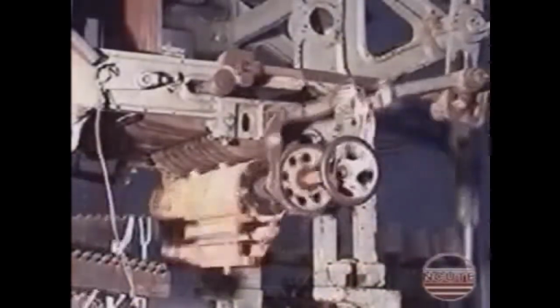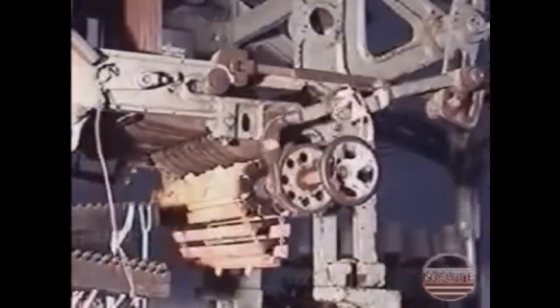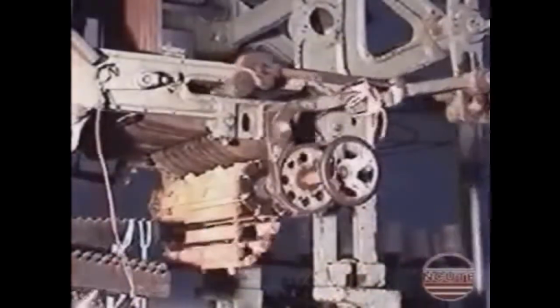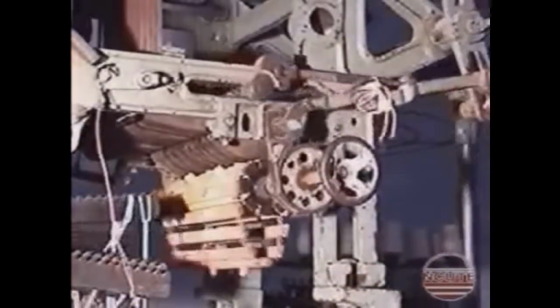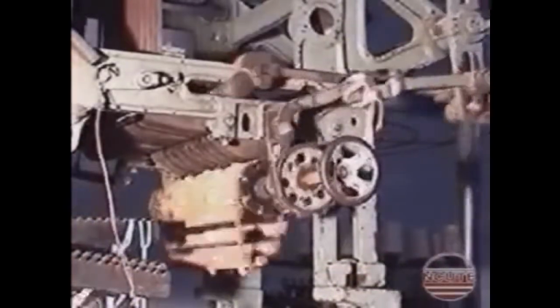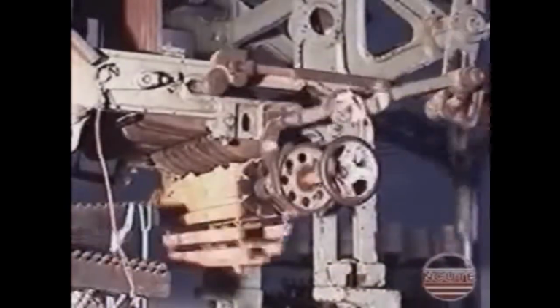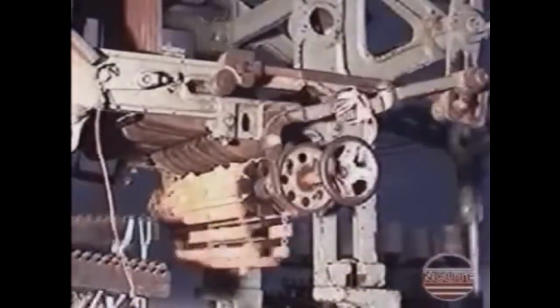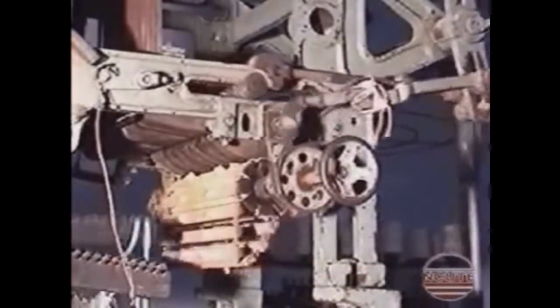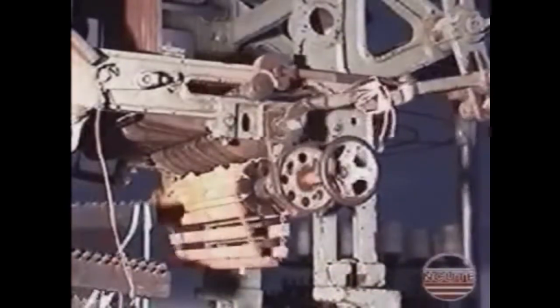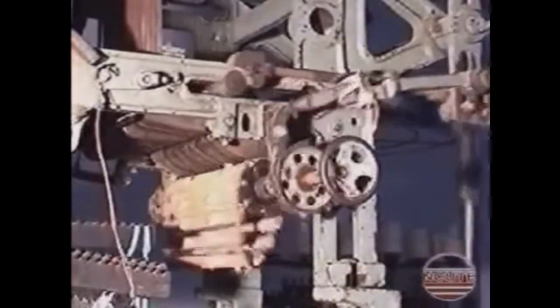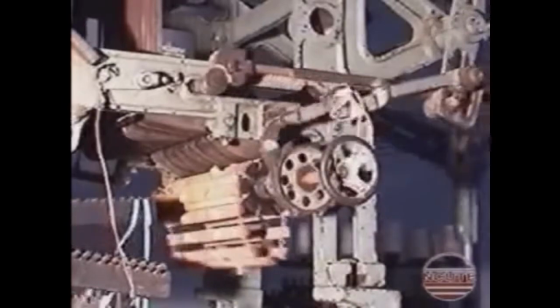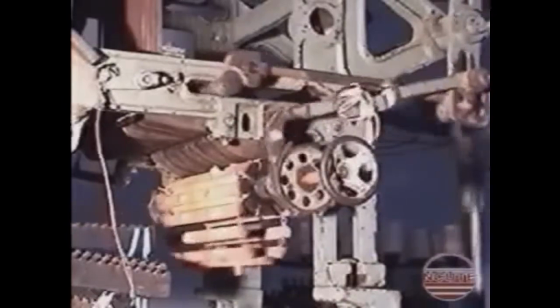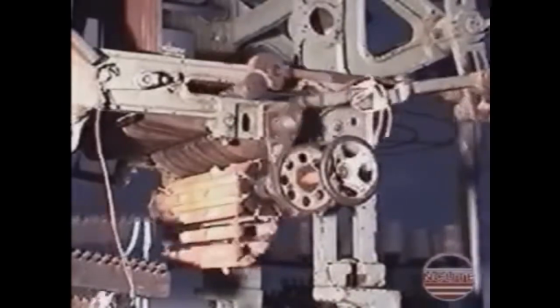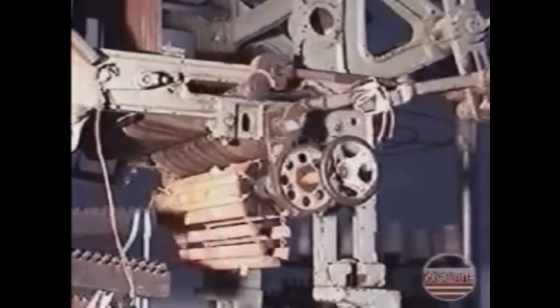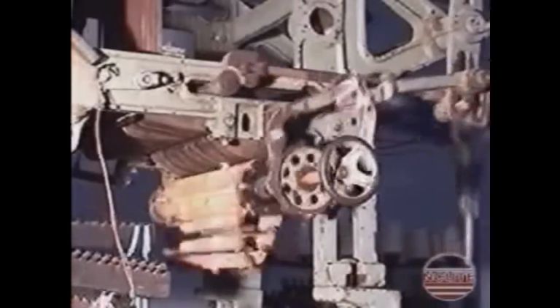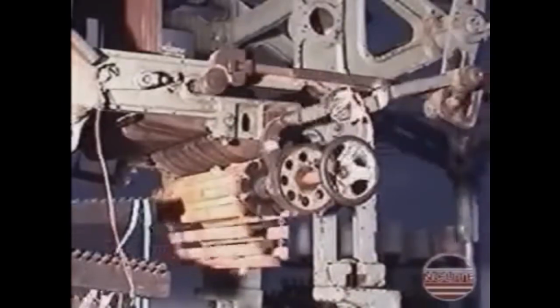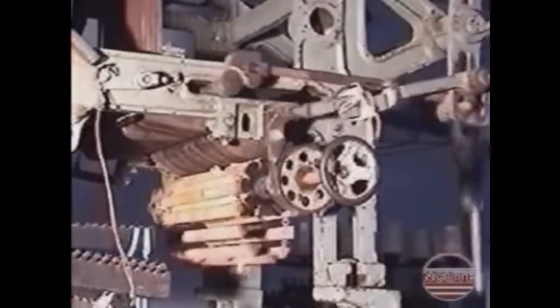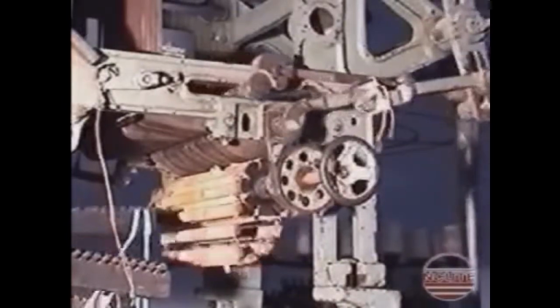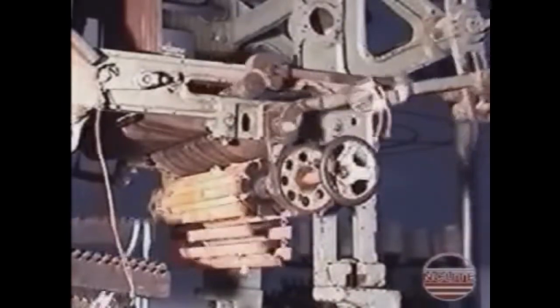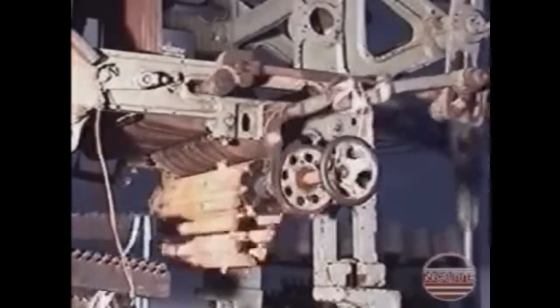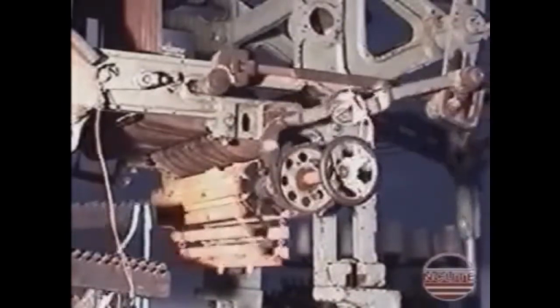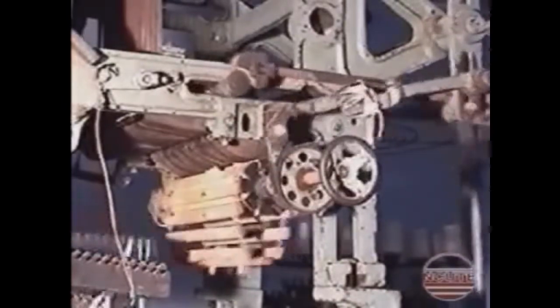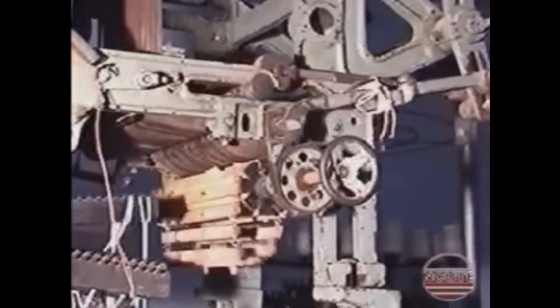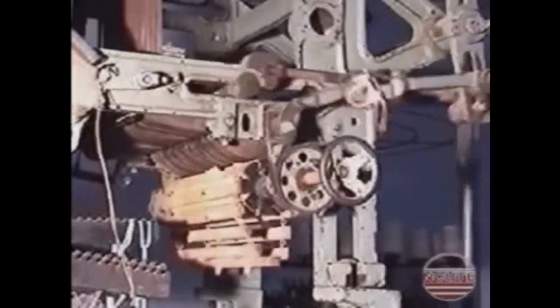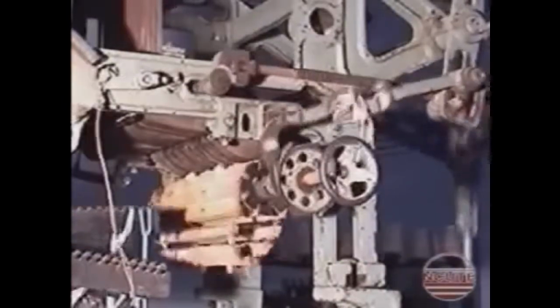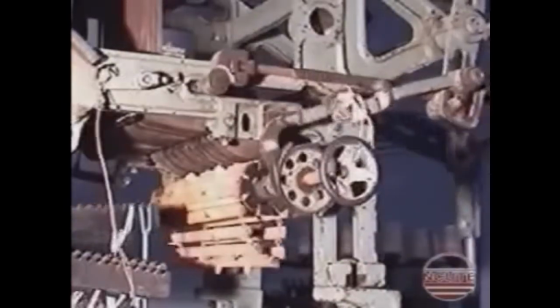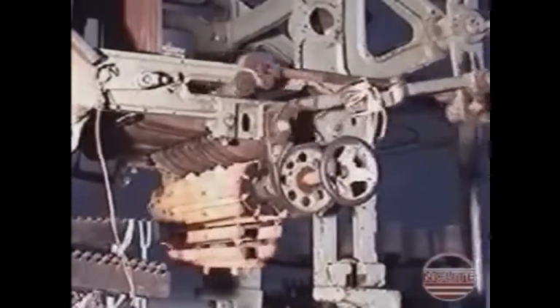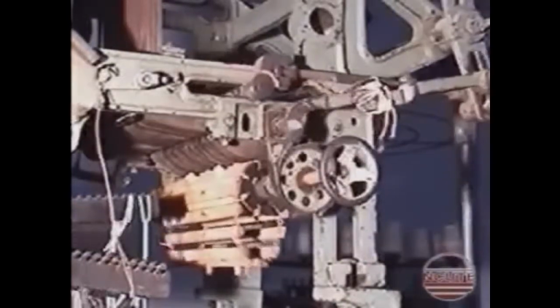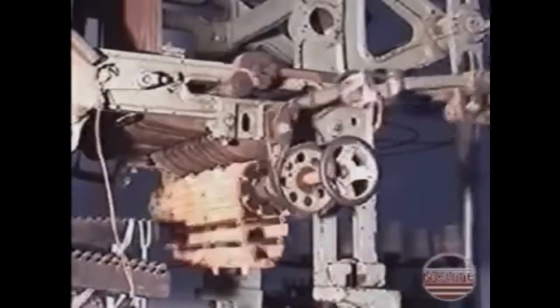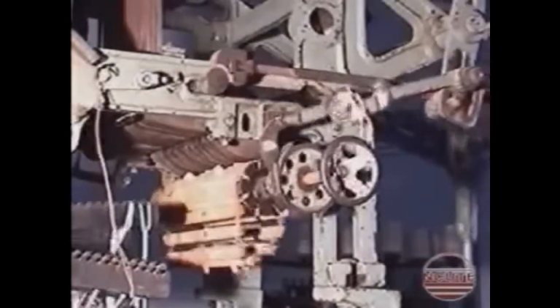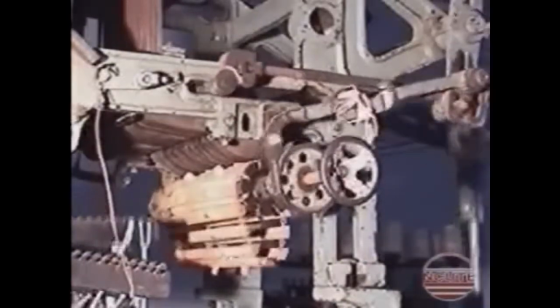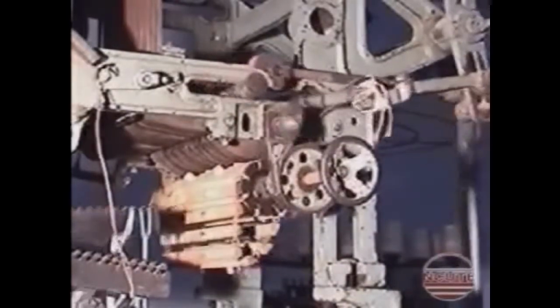This is the rotation of the pattern cylinder, which takes place by a pushing pole mounted on the T-lever.